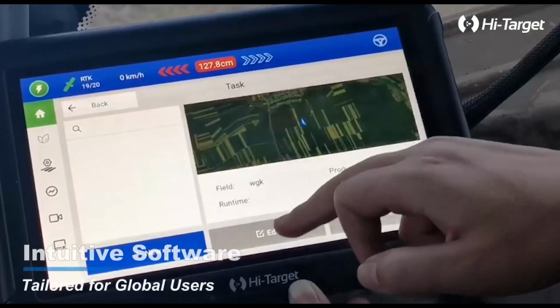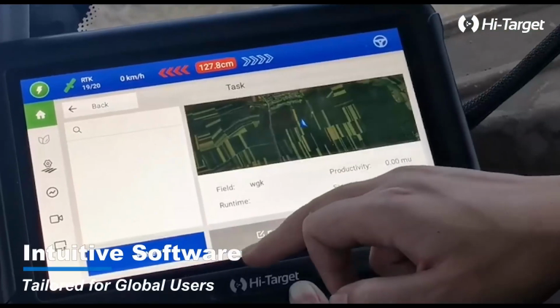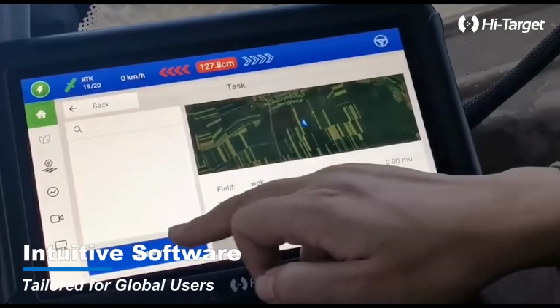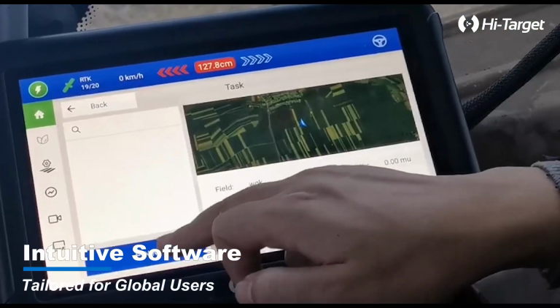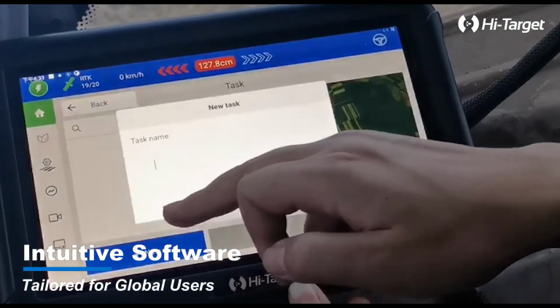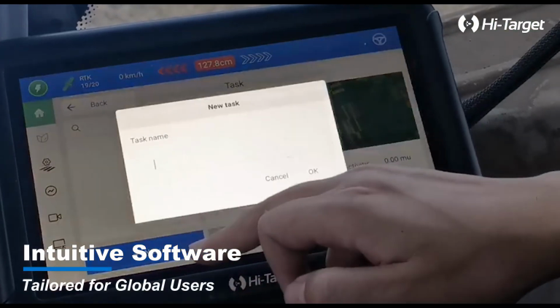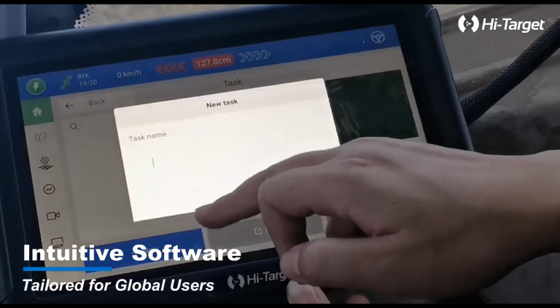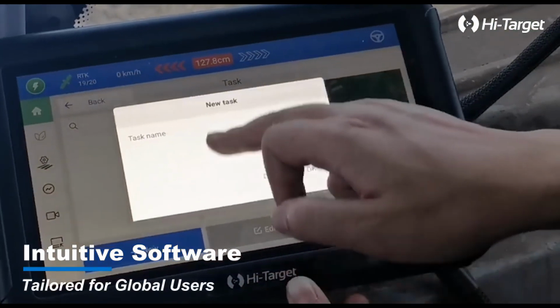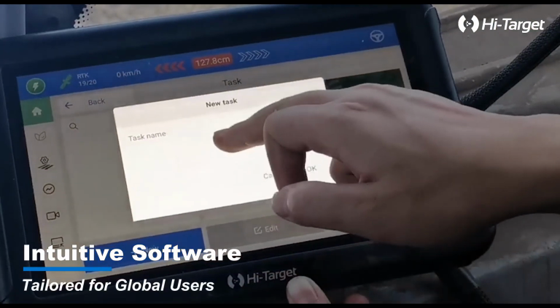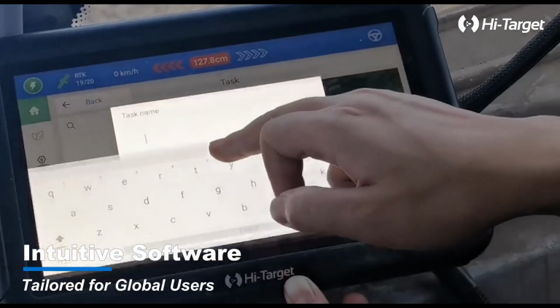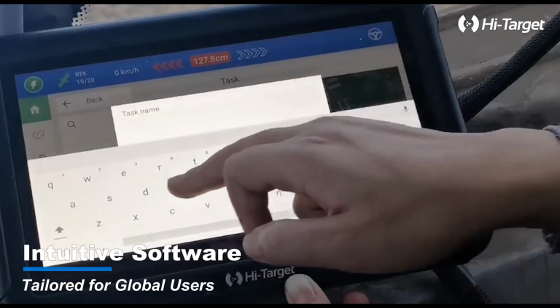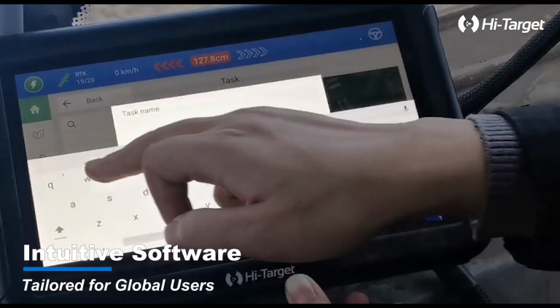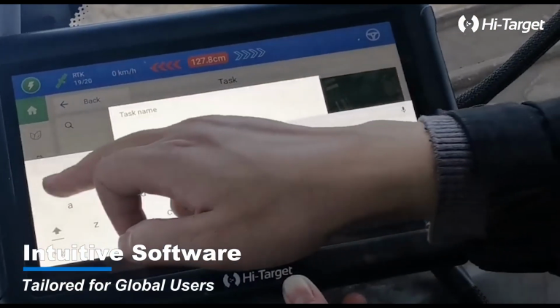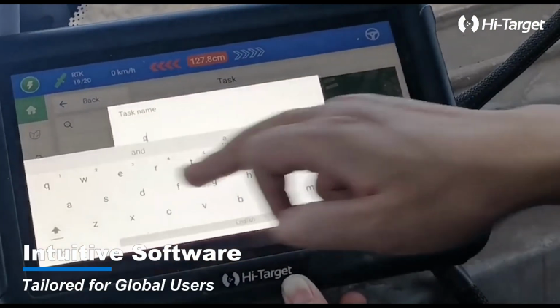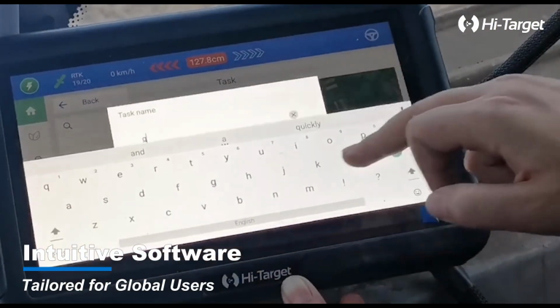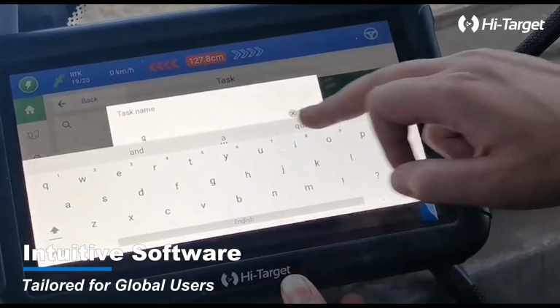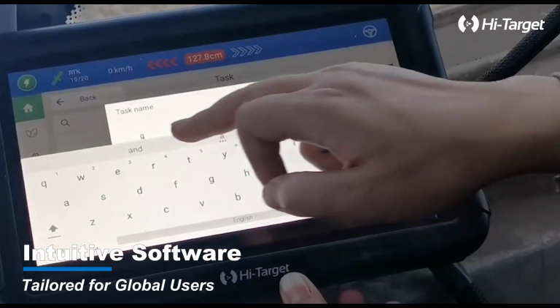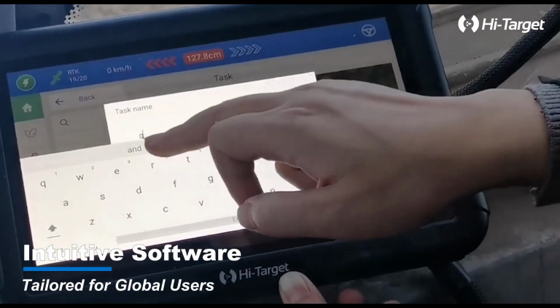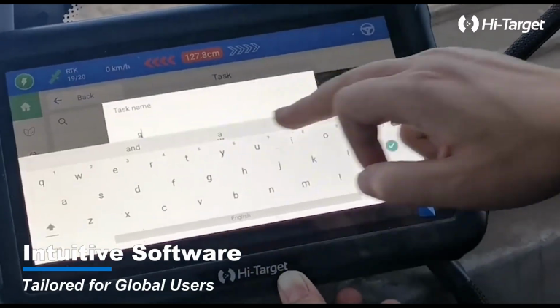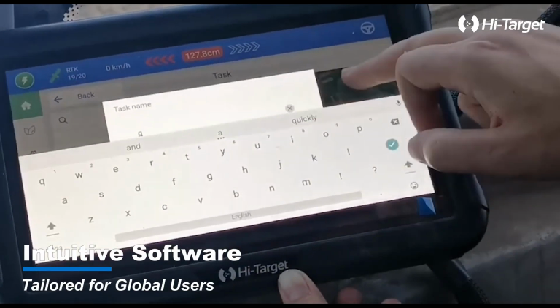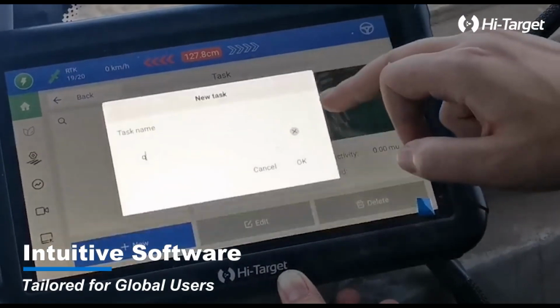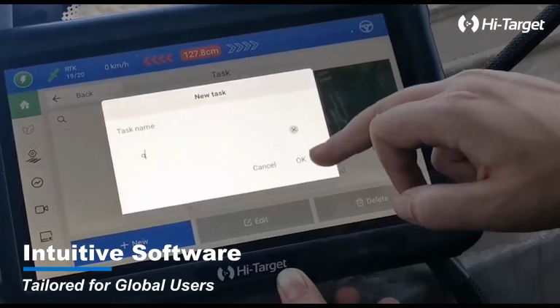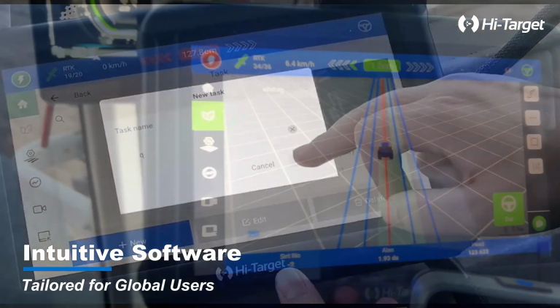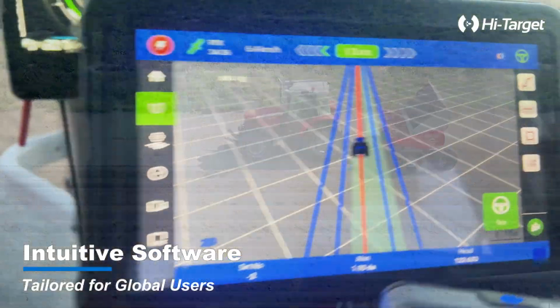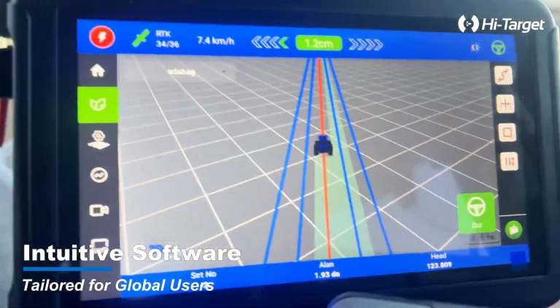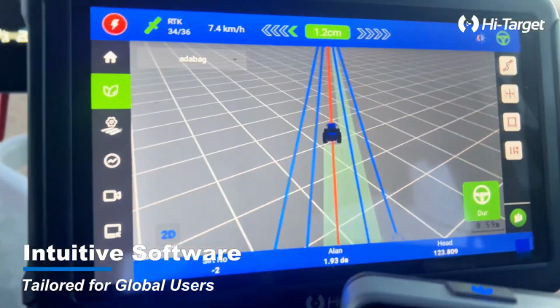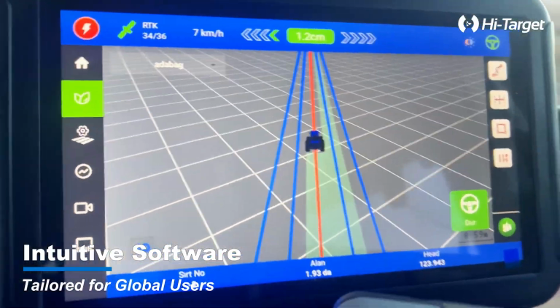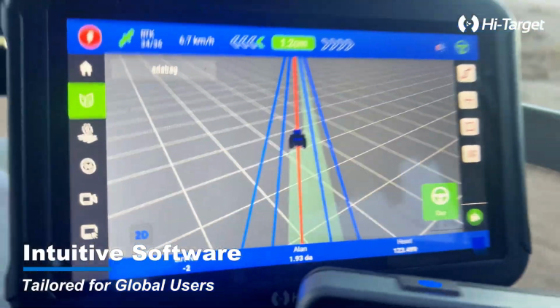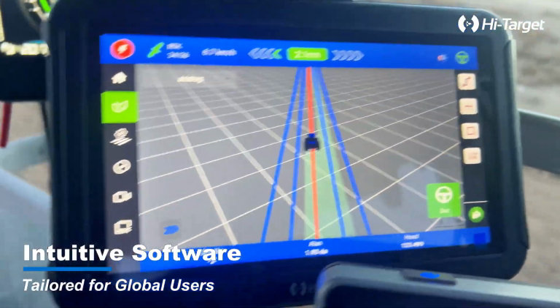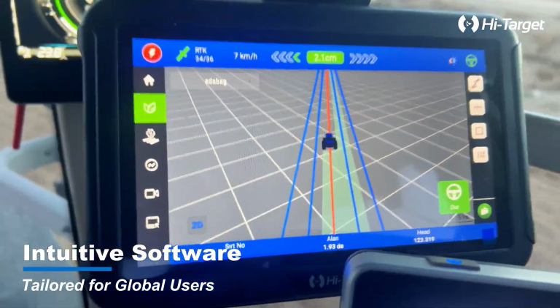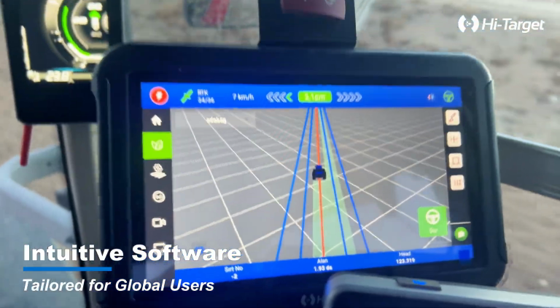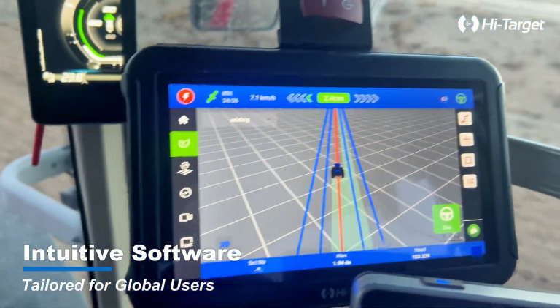Our intuitive software is tailored for global users, making it easy for anyone, anywhere.